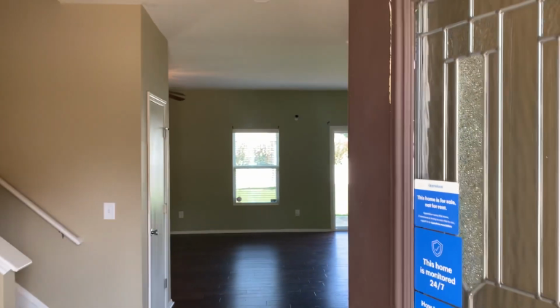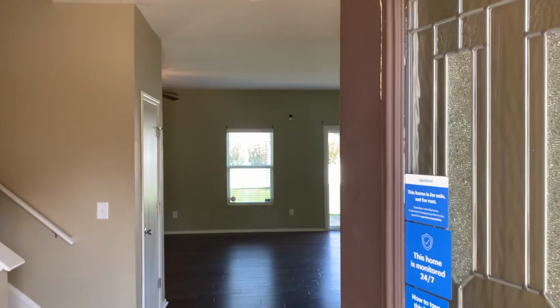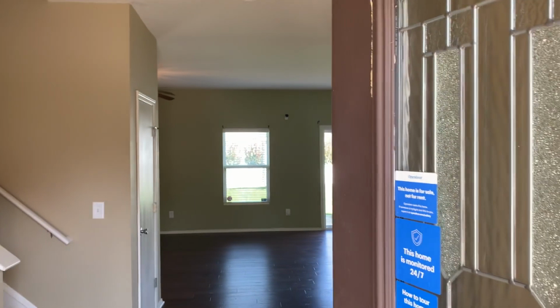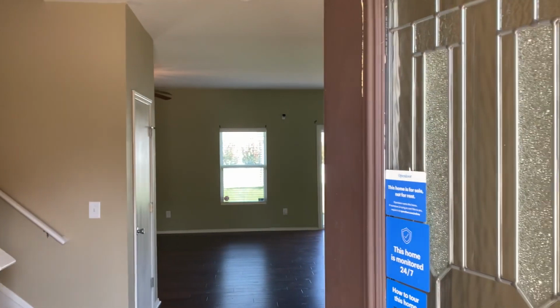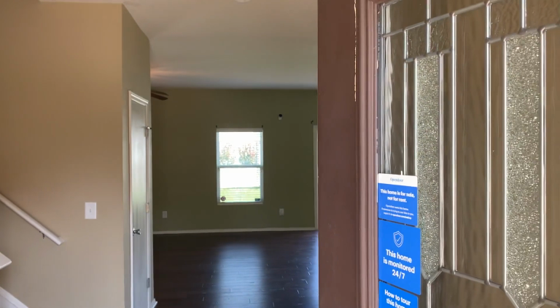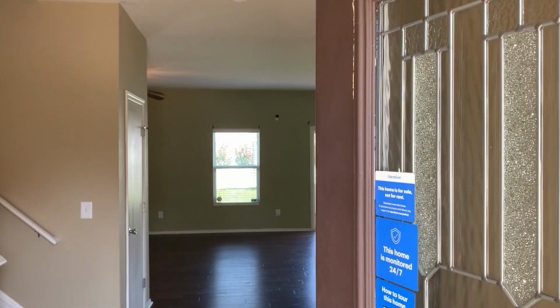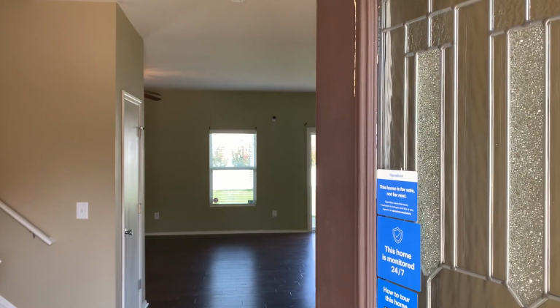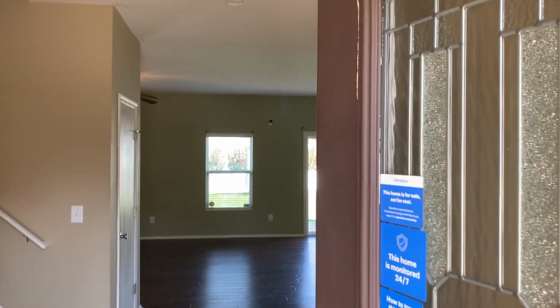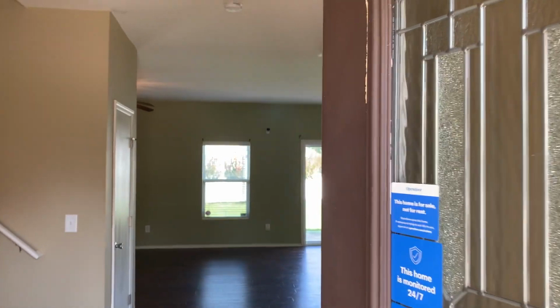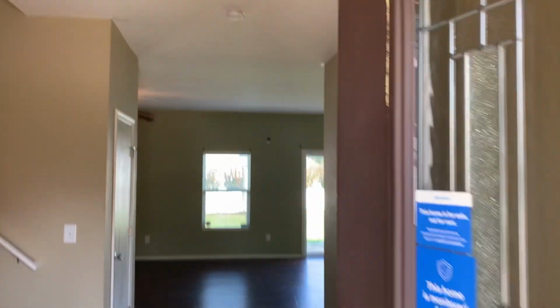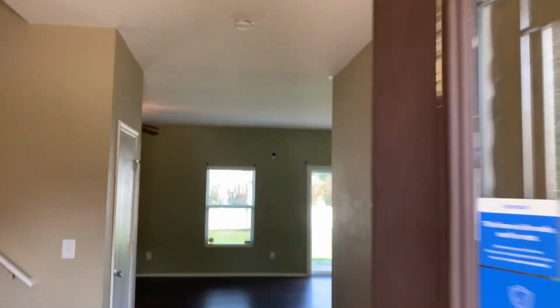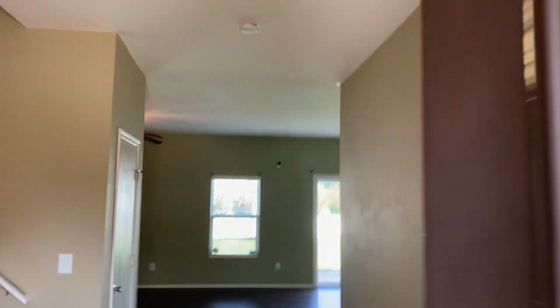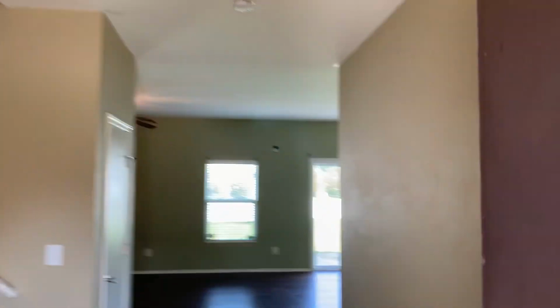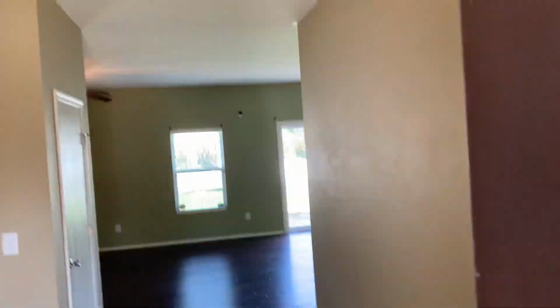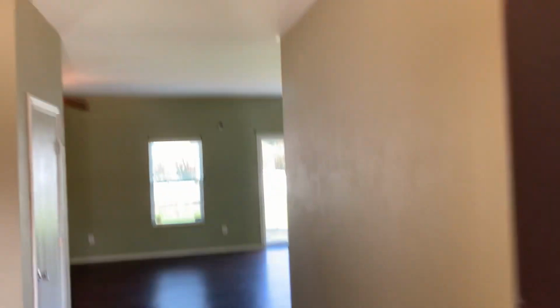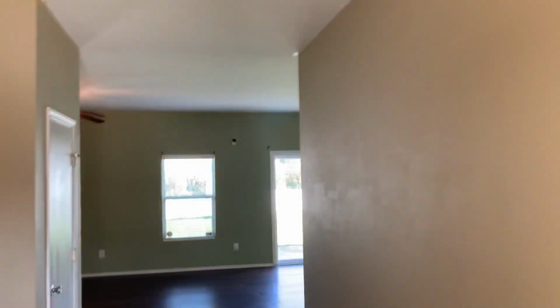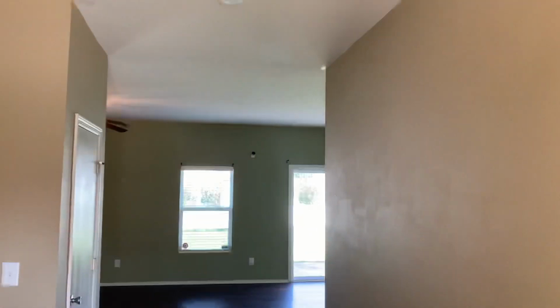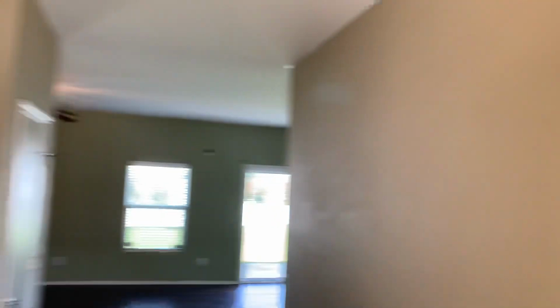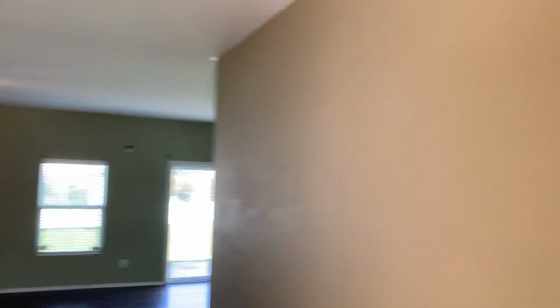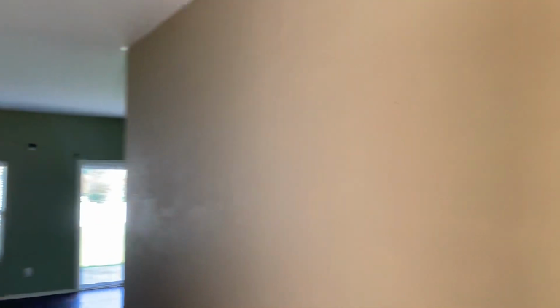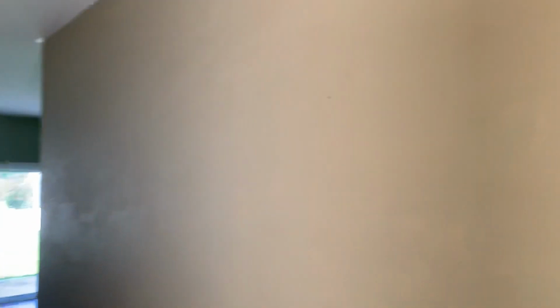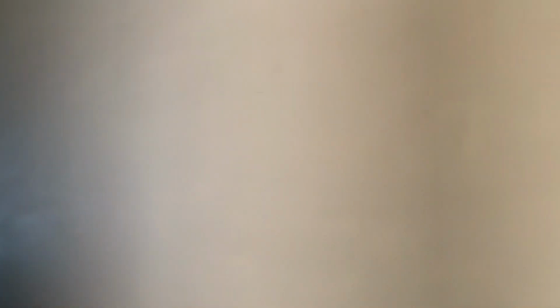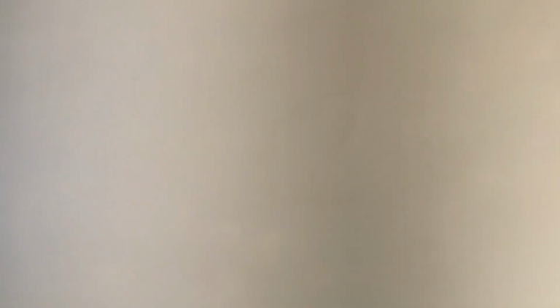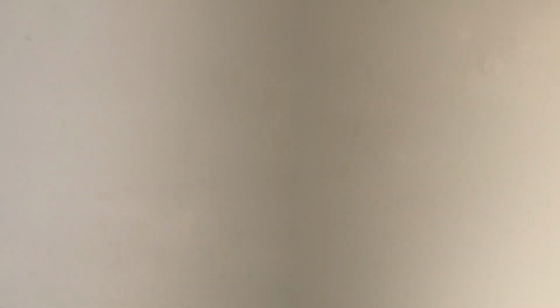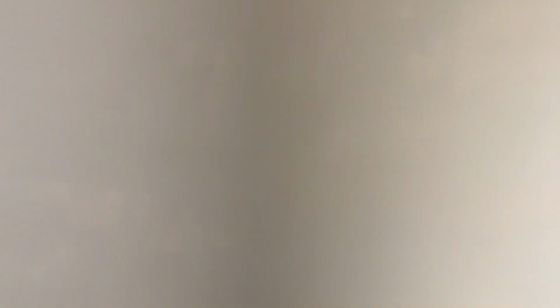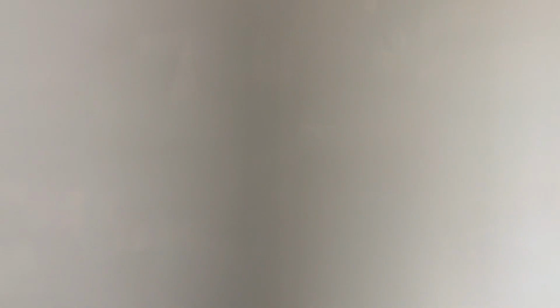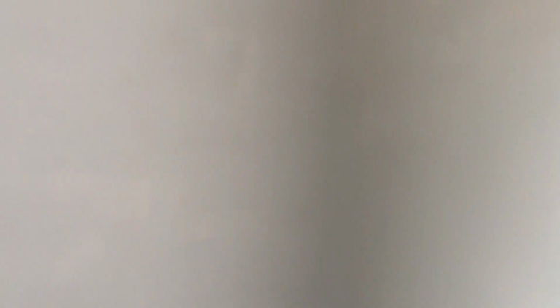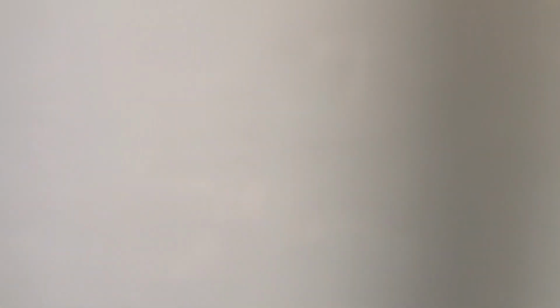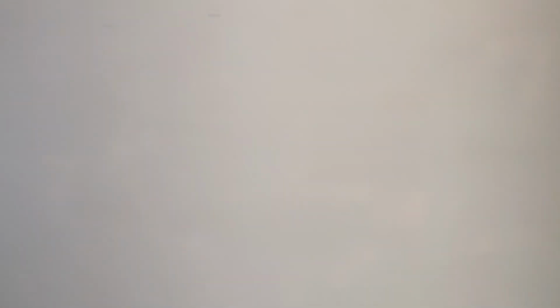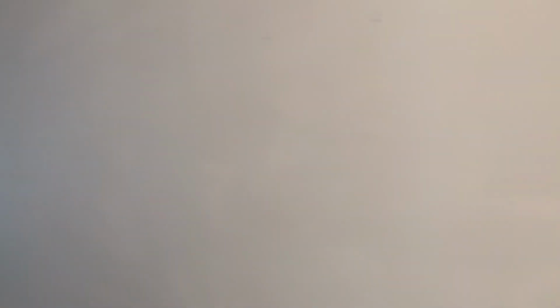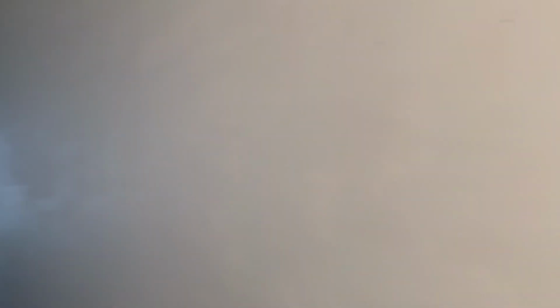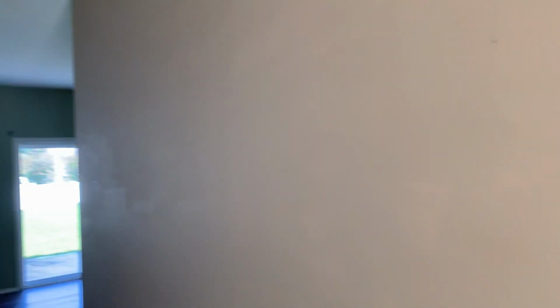This is the entrance. You walk in — pretty simple. Just a wall to your right.